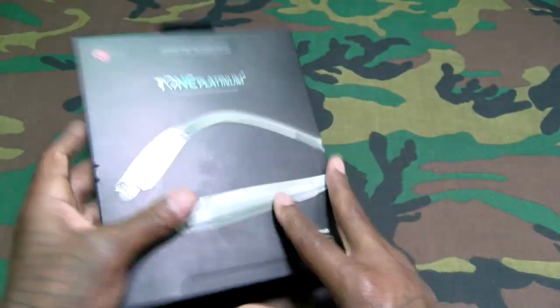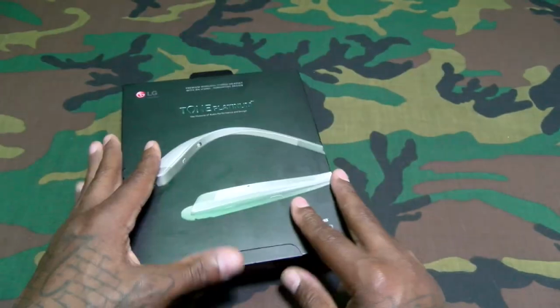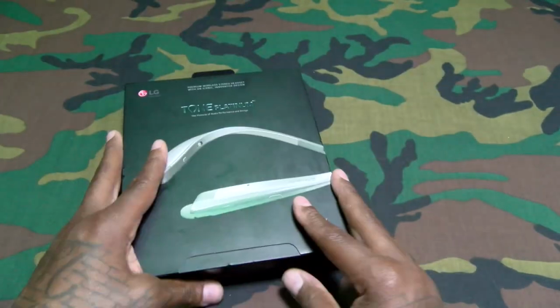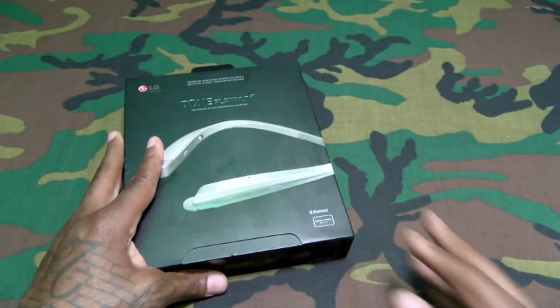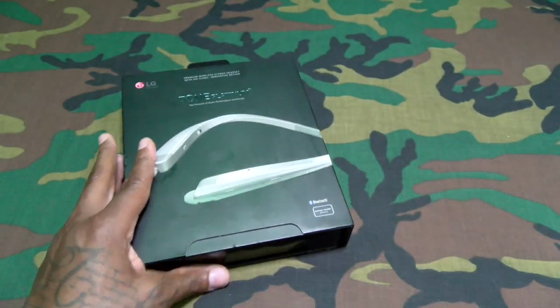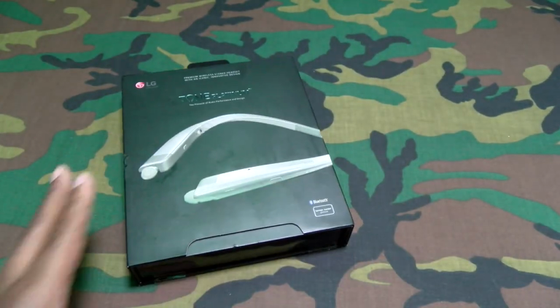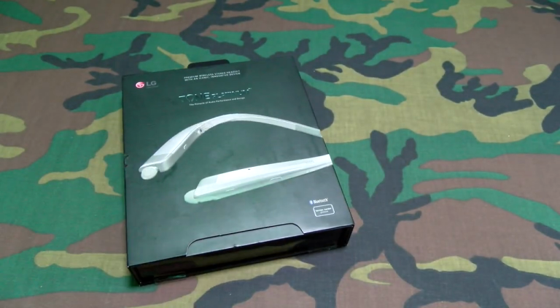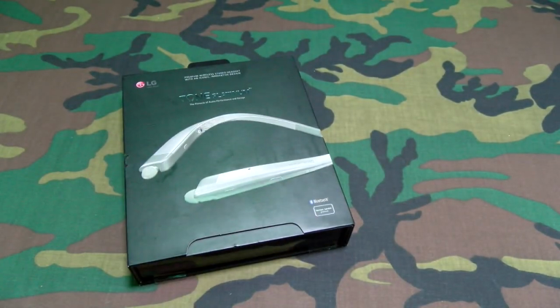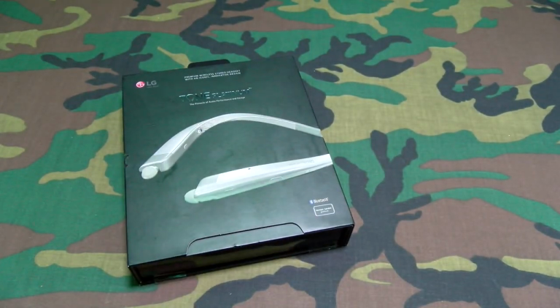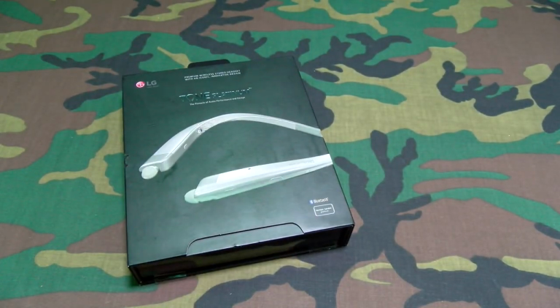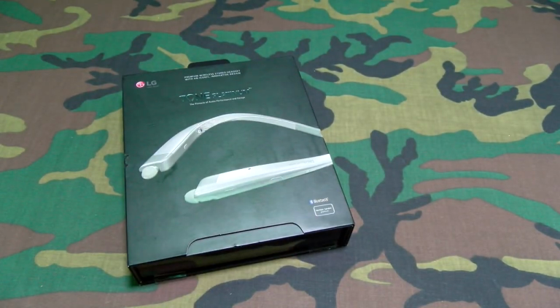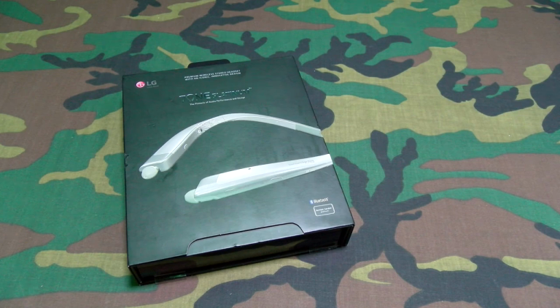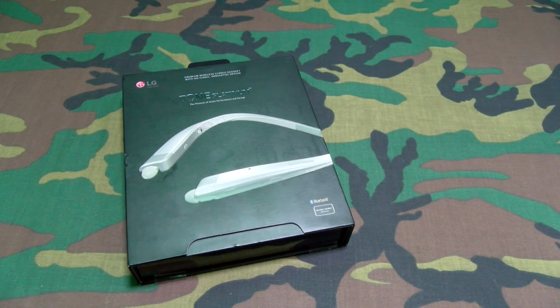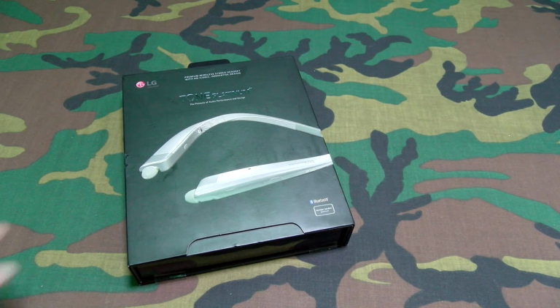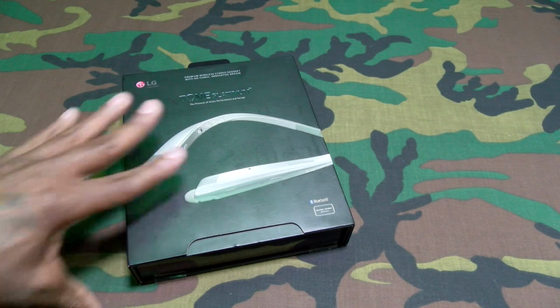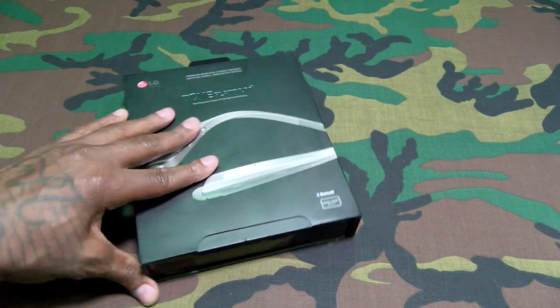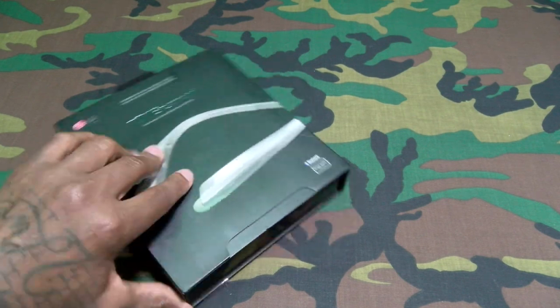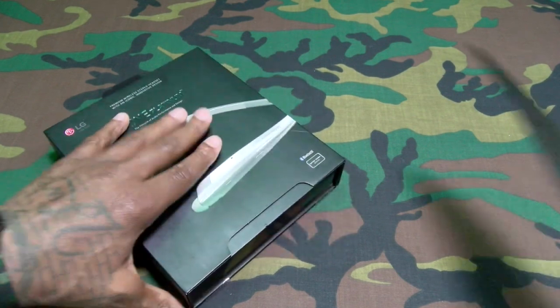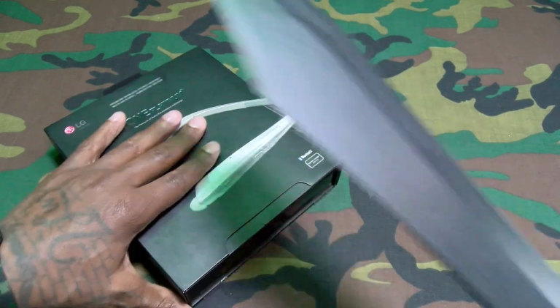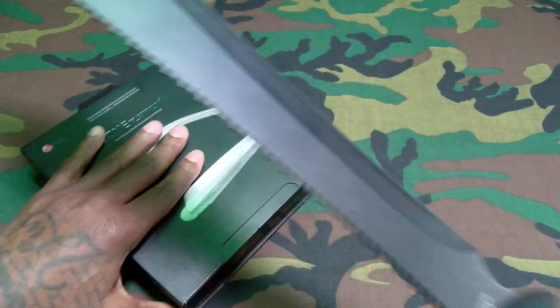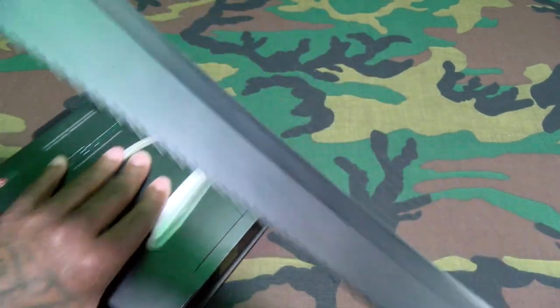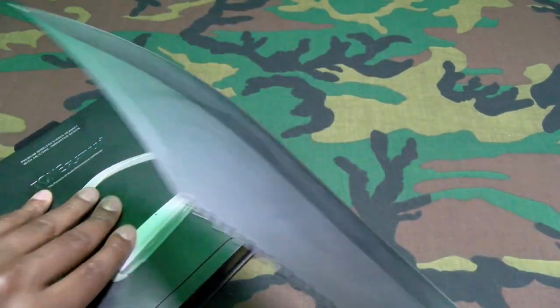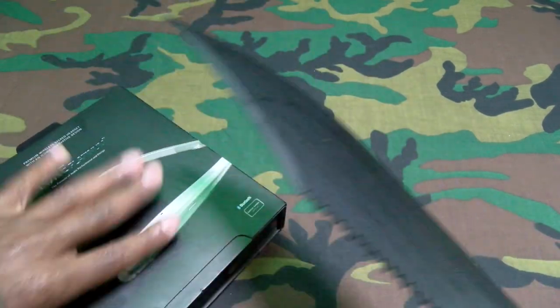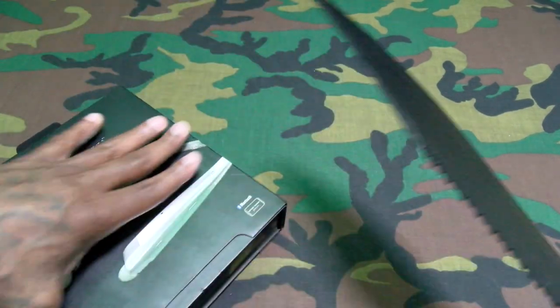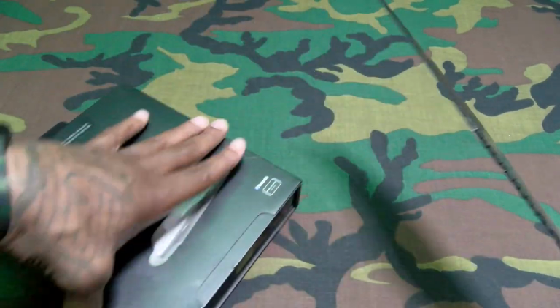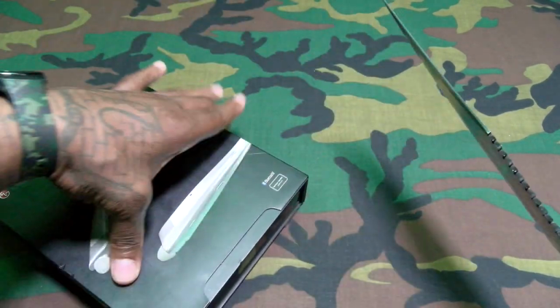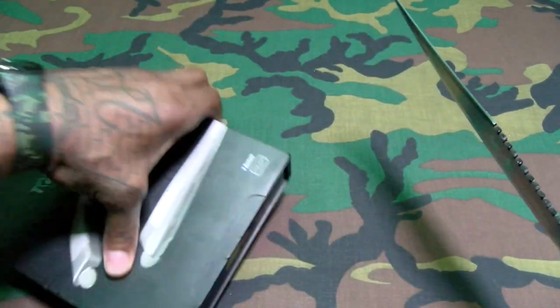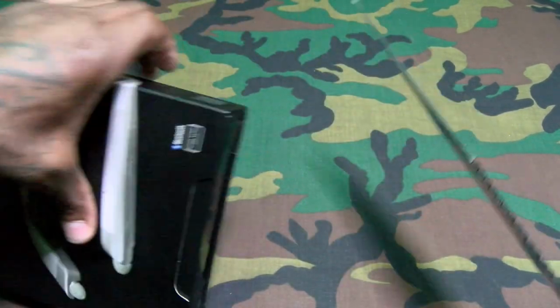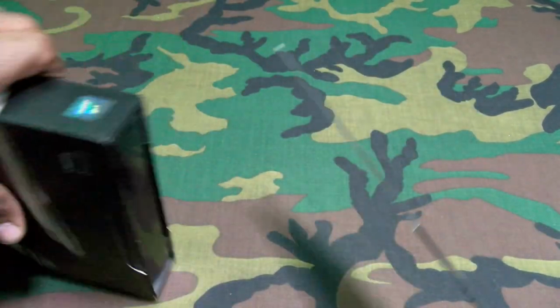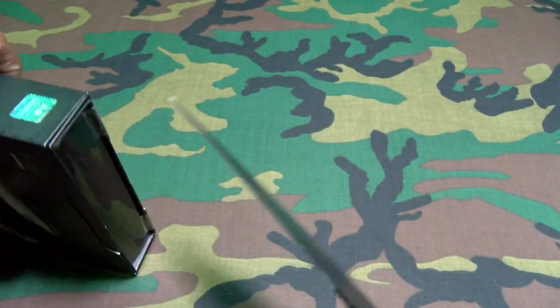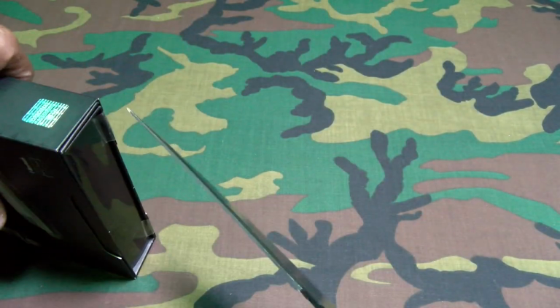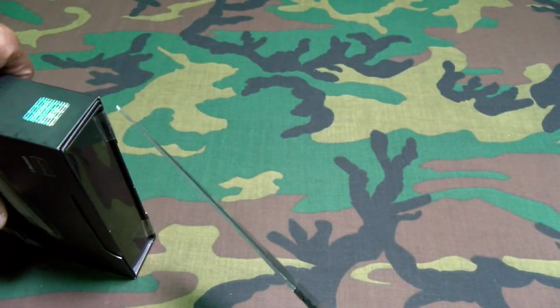Let me grab my little unboxing knife and we'll pop this open. Shout out to the little unboxing knife.